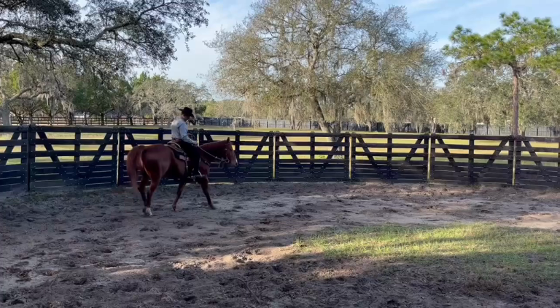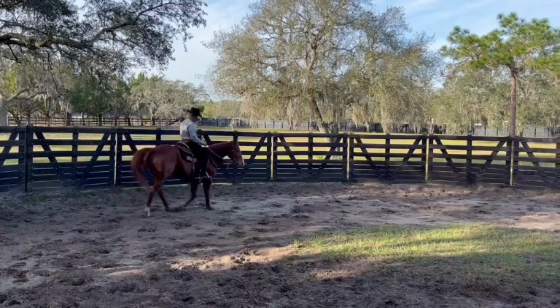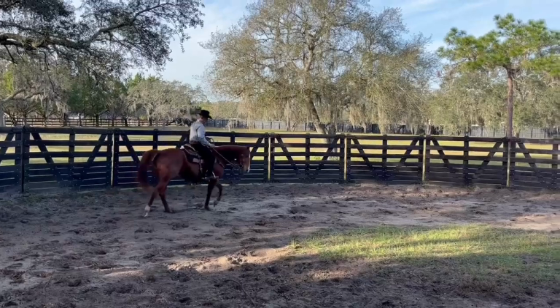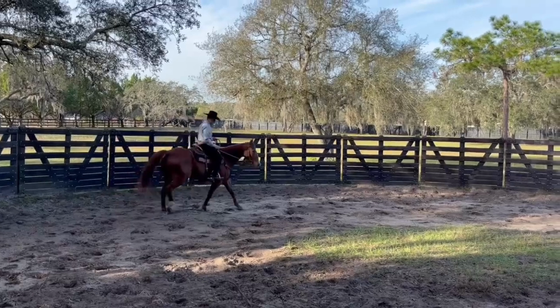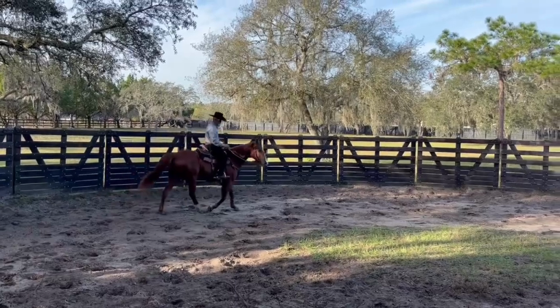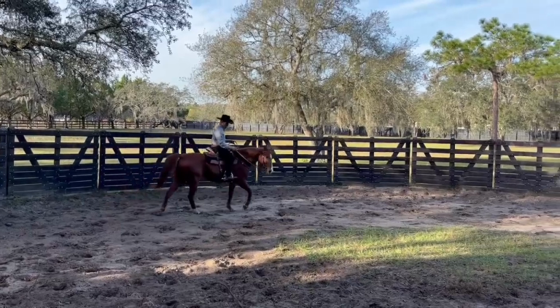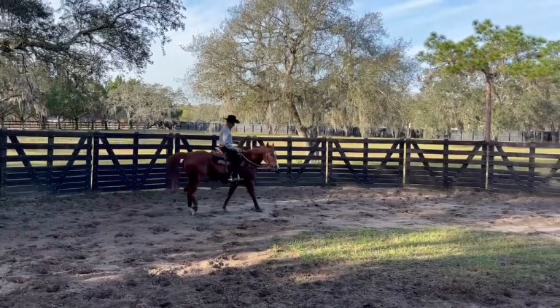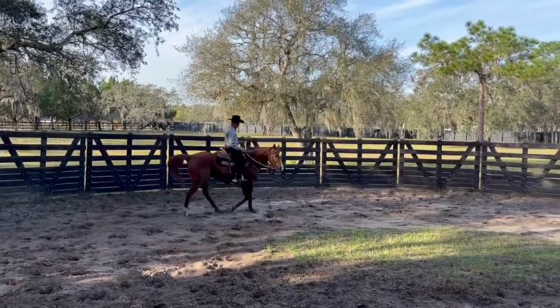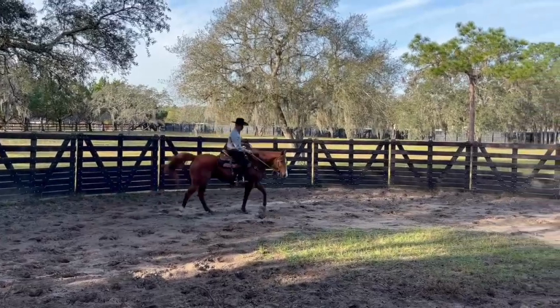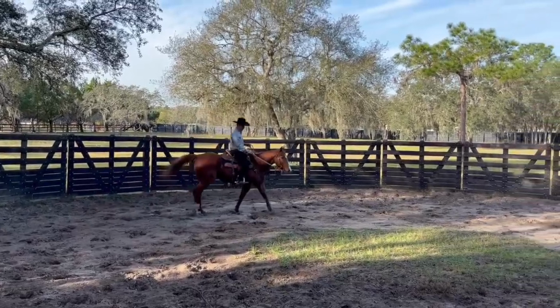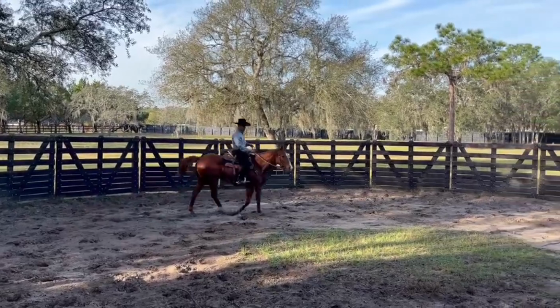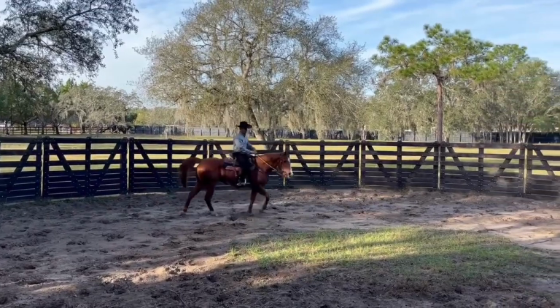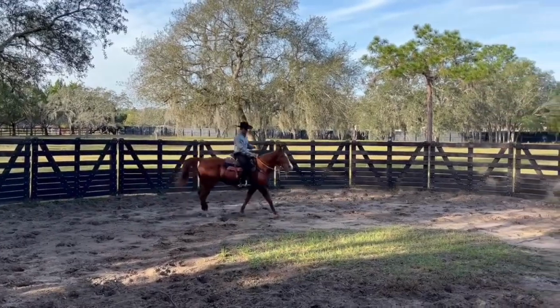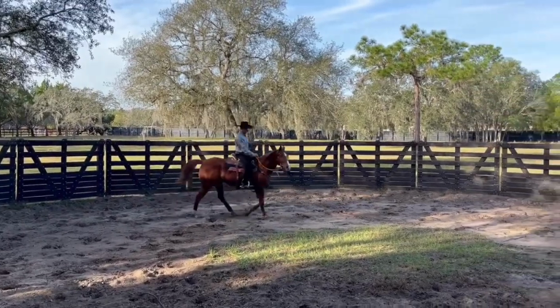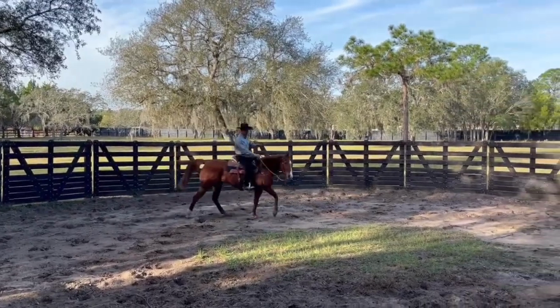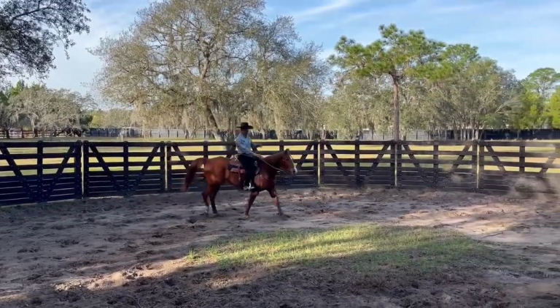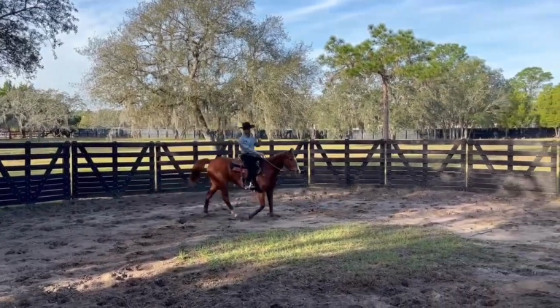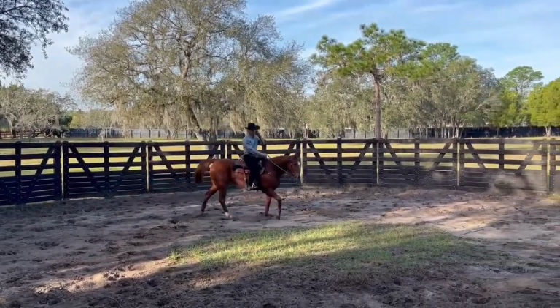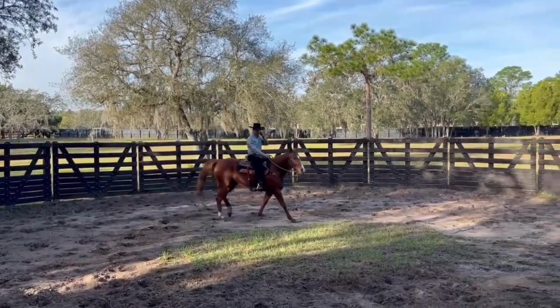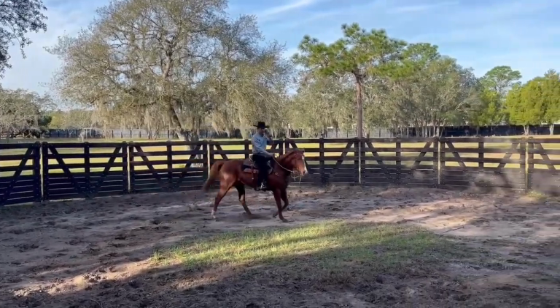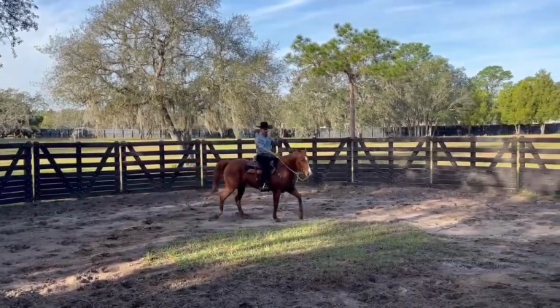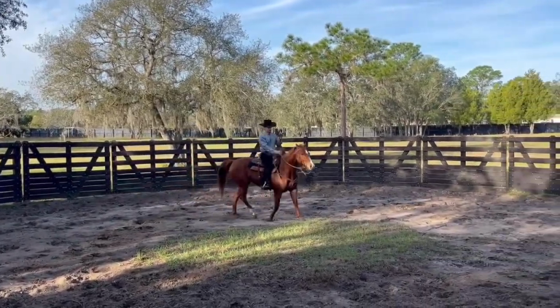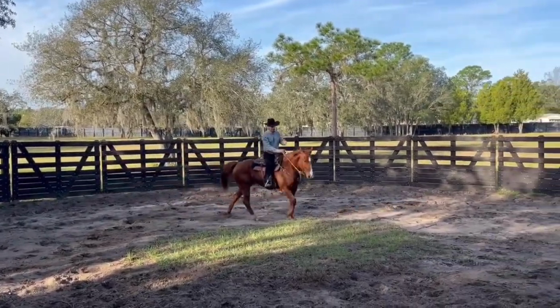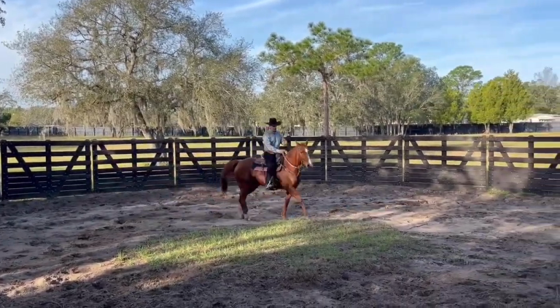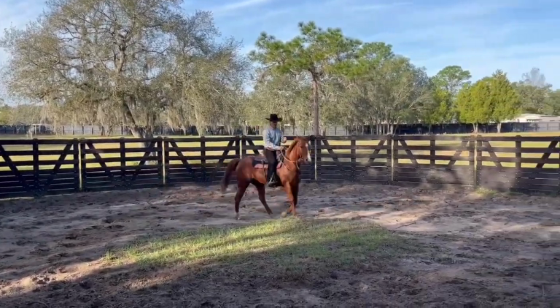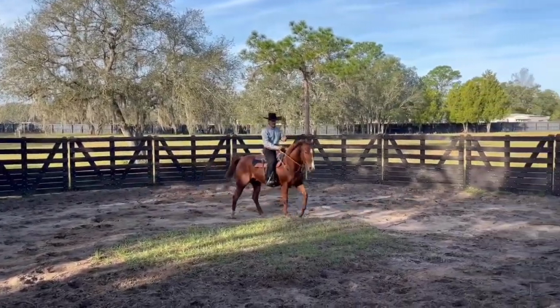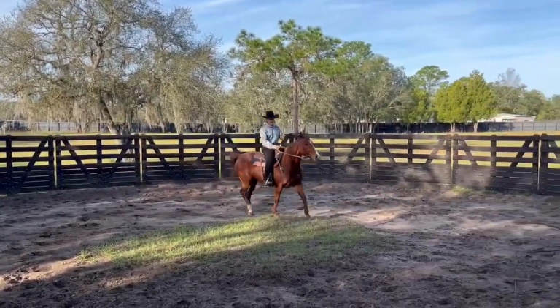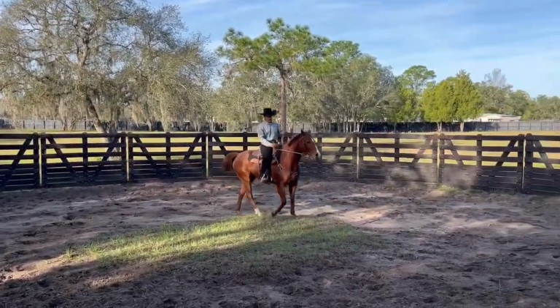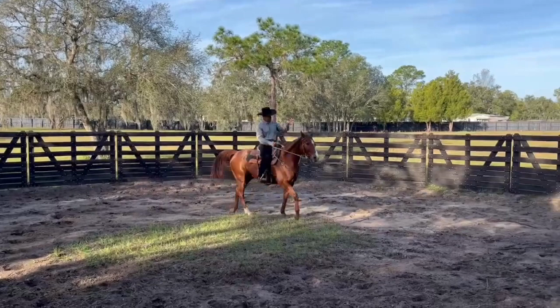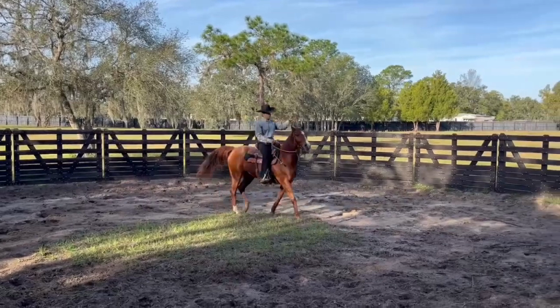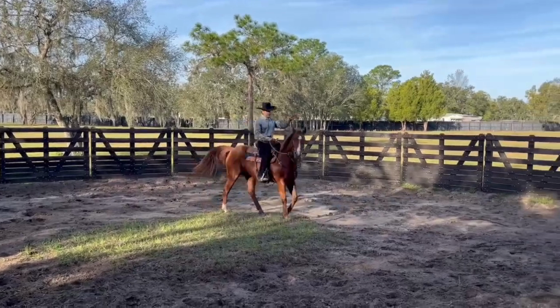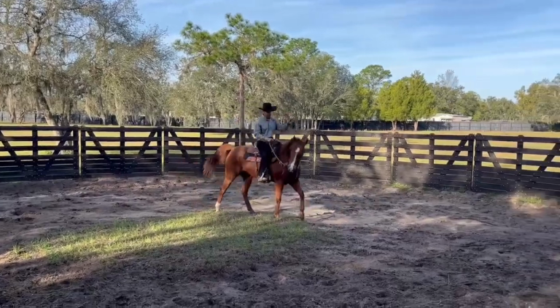So today I'm working with Rooster, an ex-racehorse. He's trained to go fast to the left.